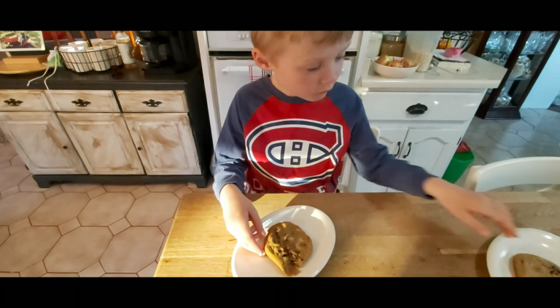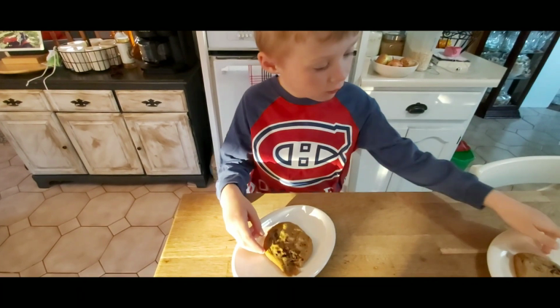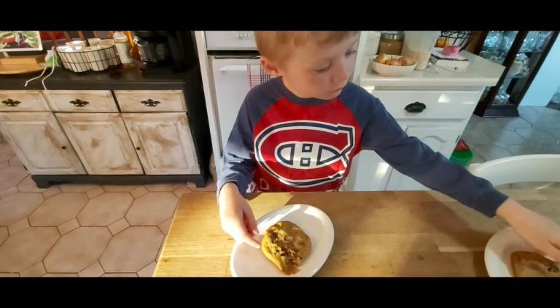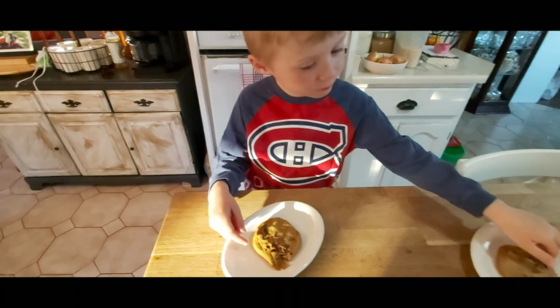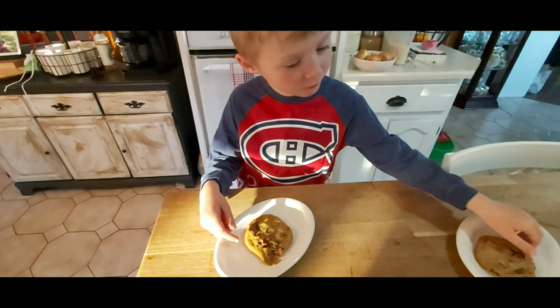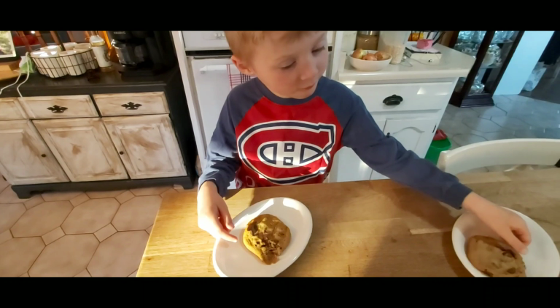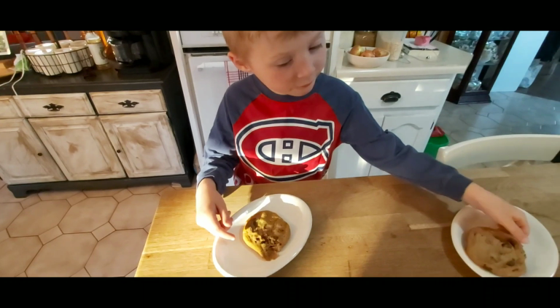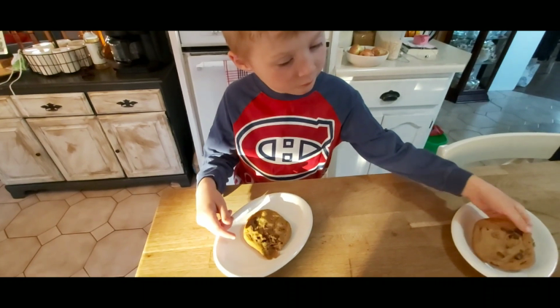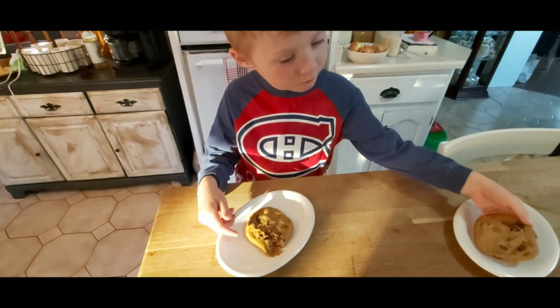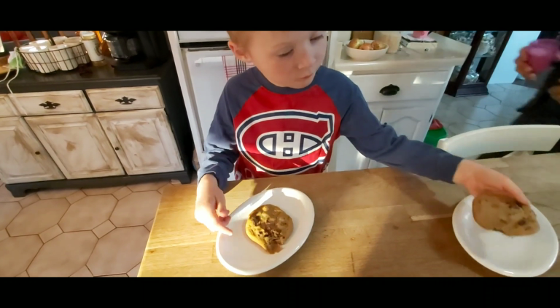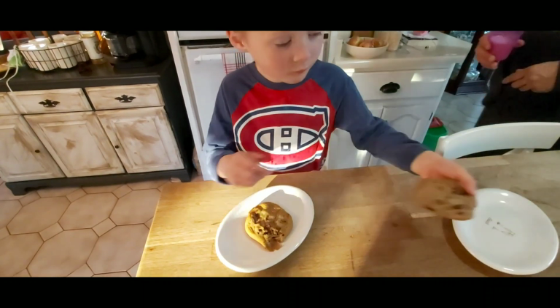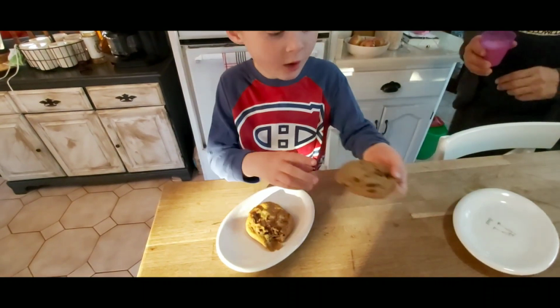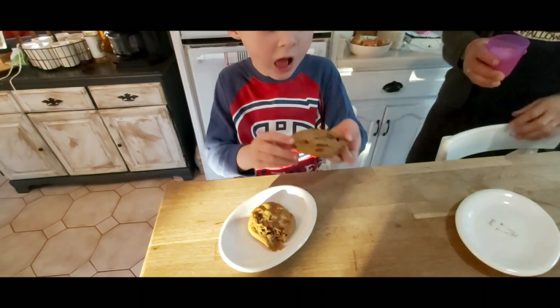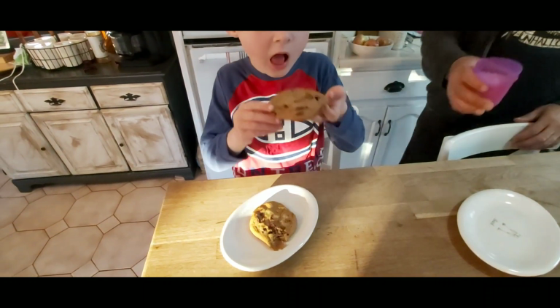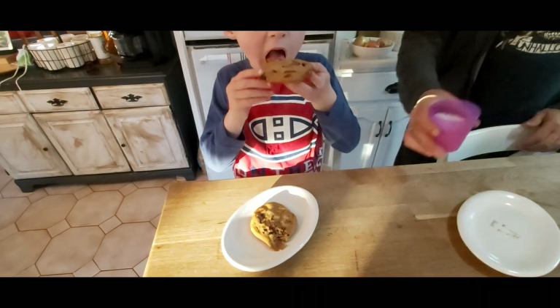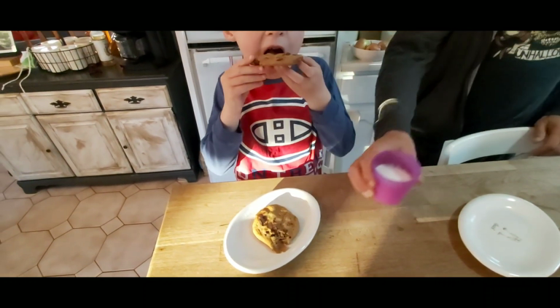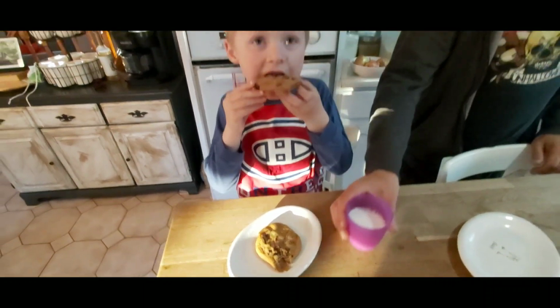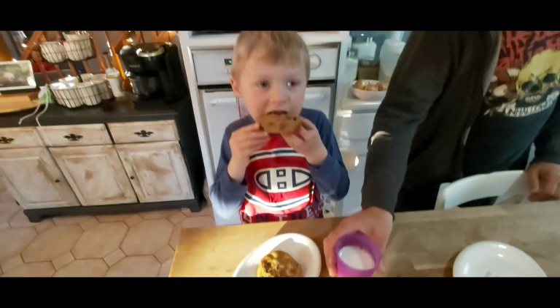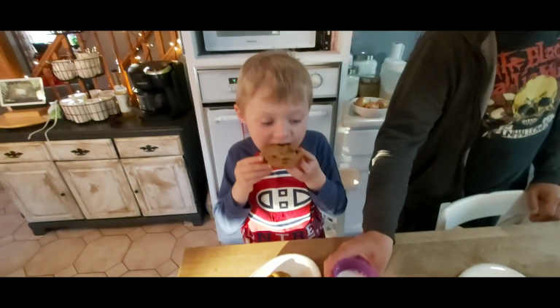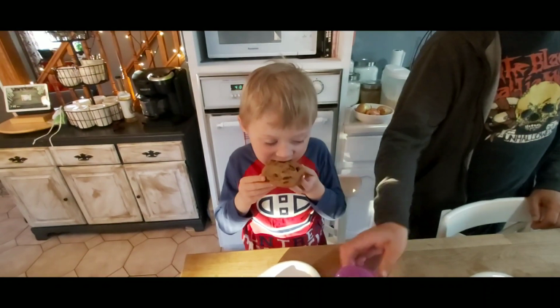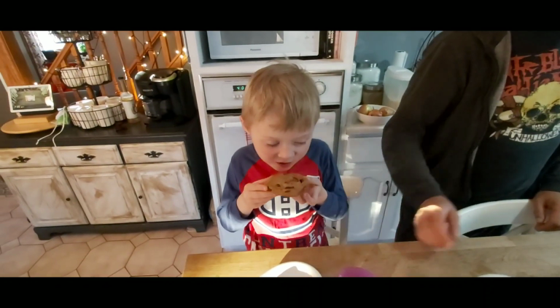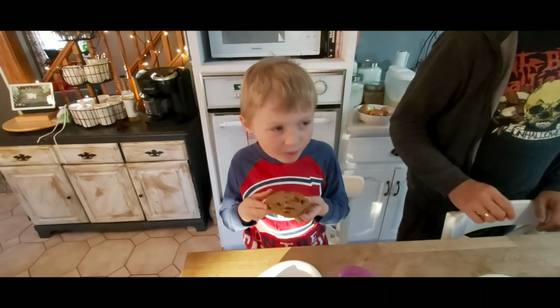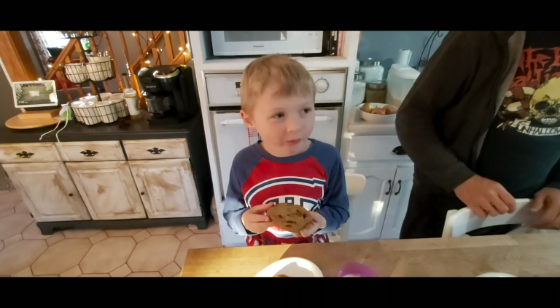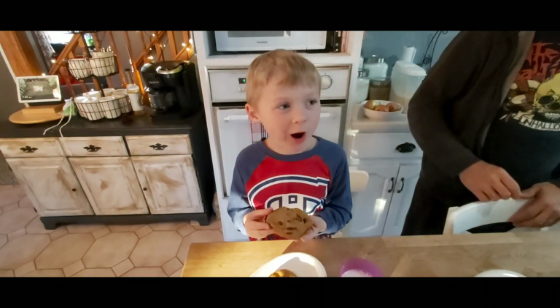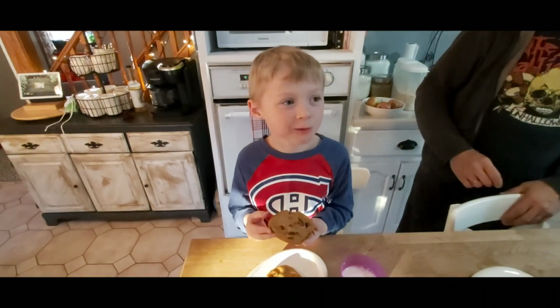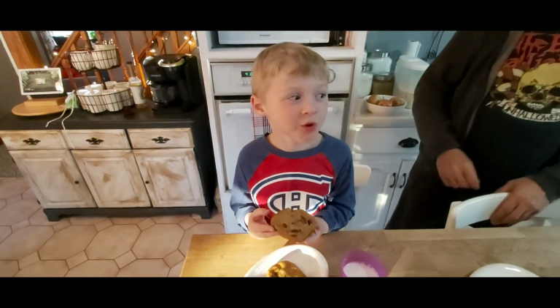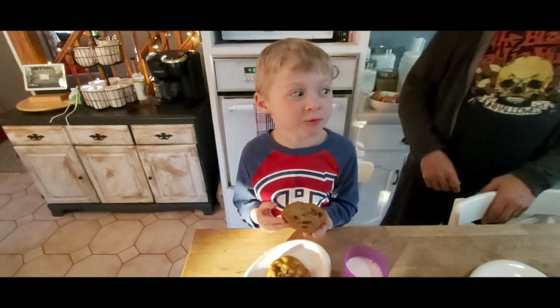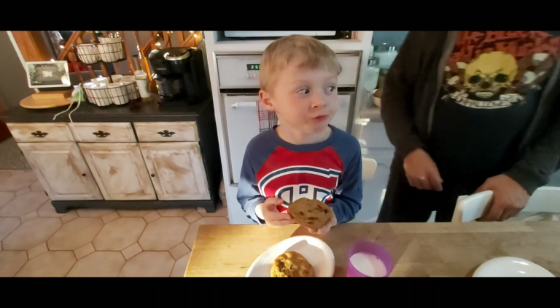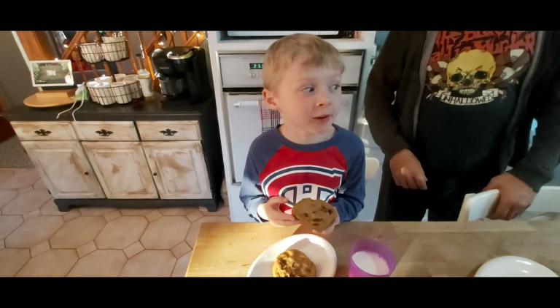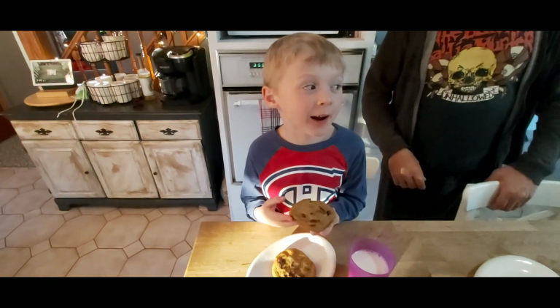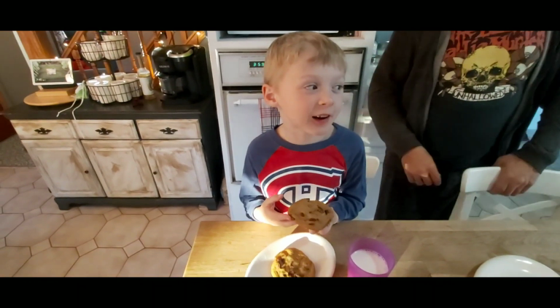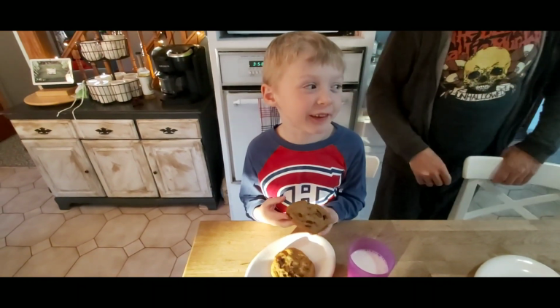My little friend's getting his pajamas on so he can have a cookie.